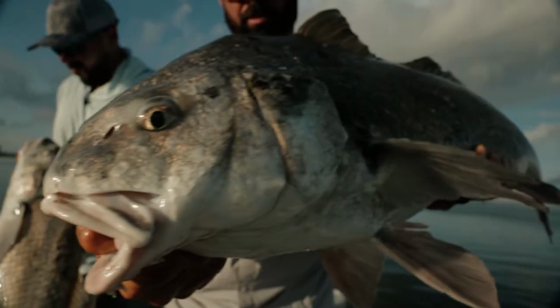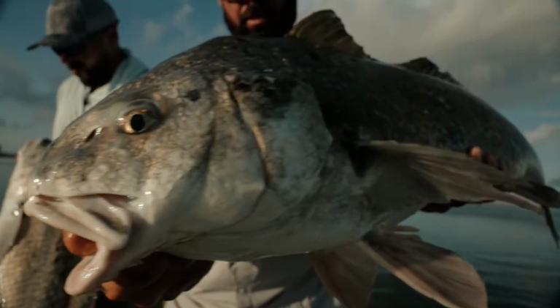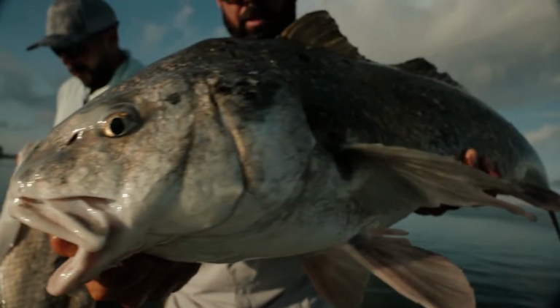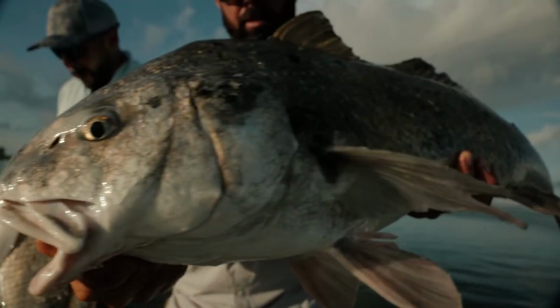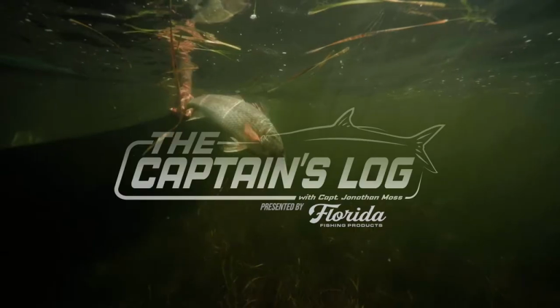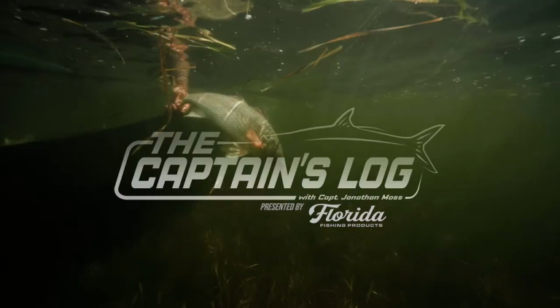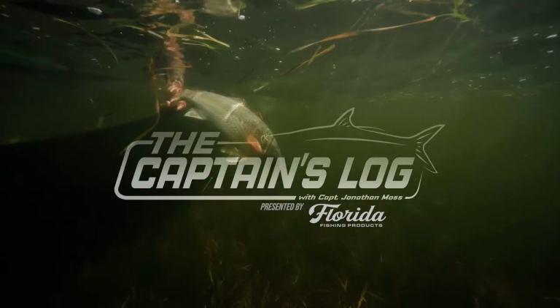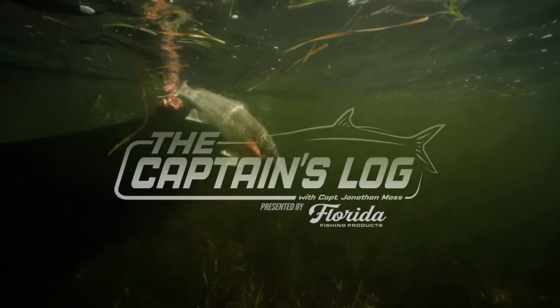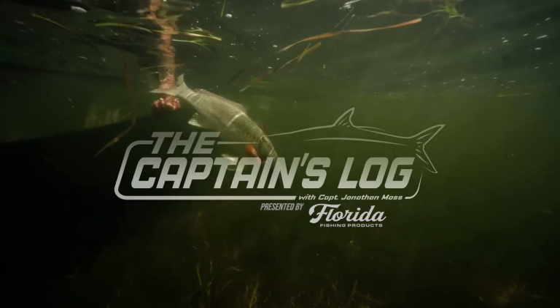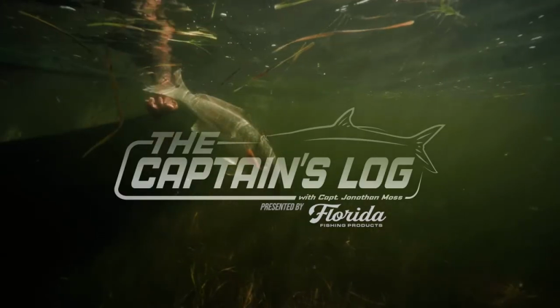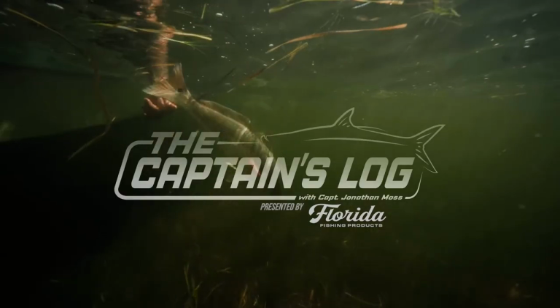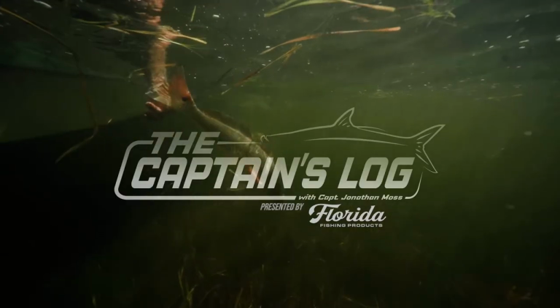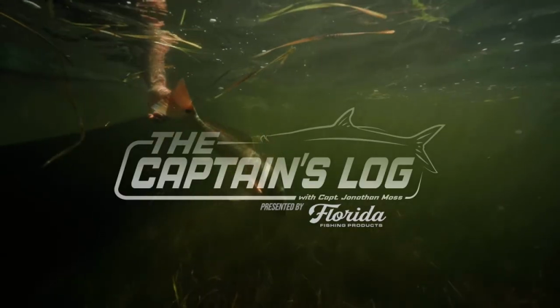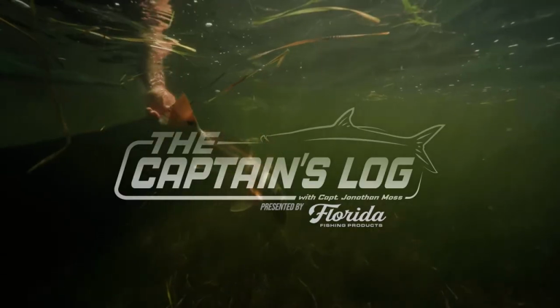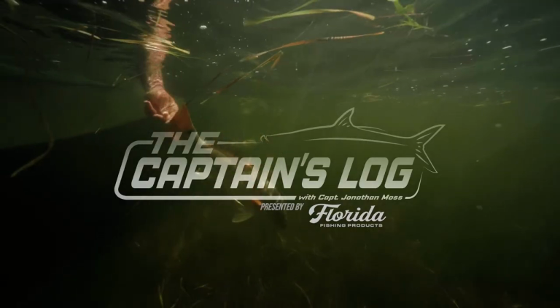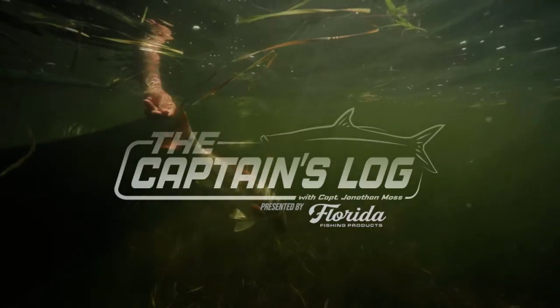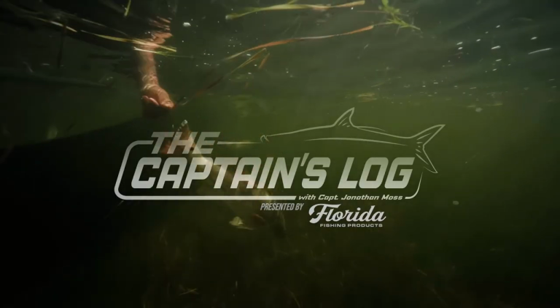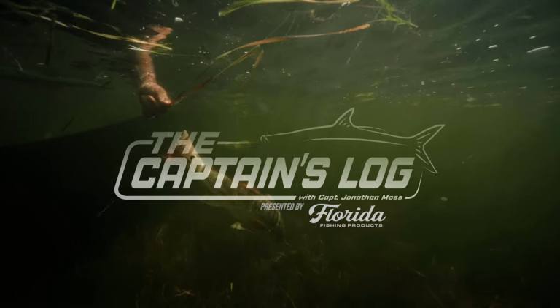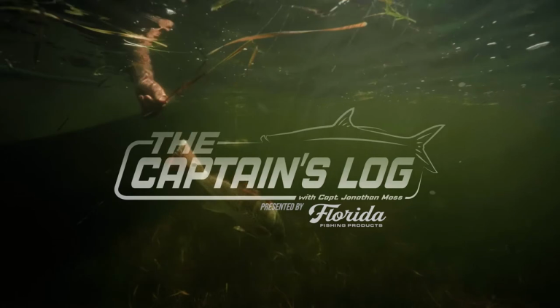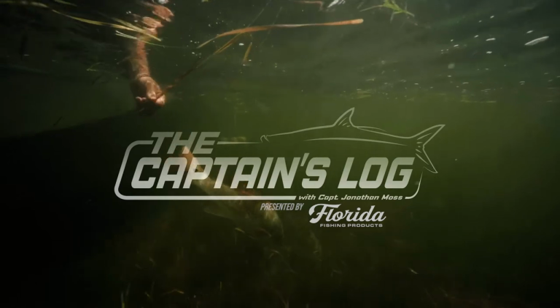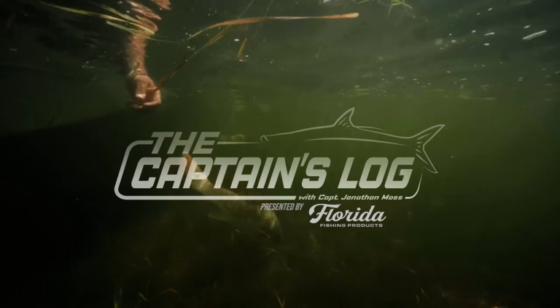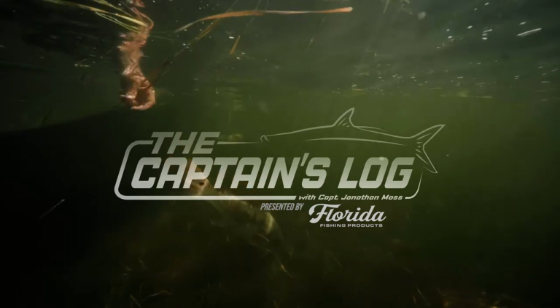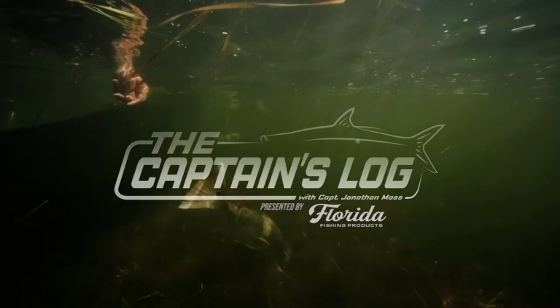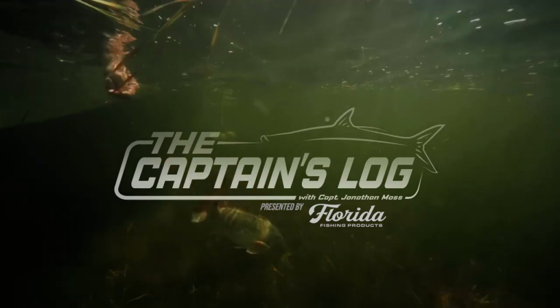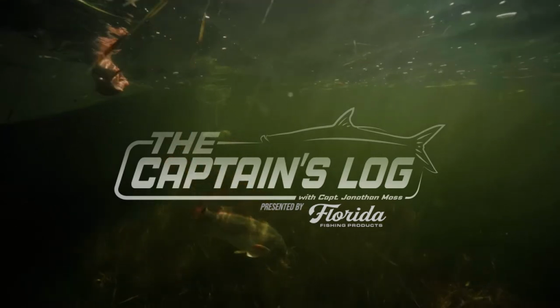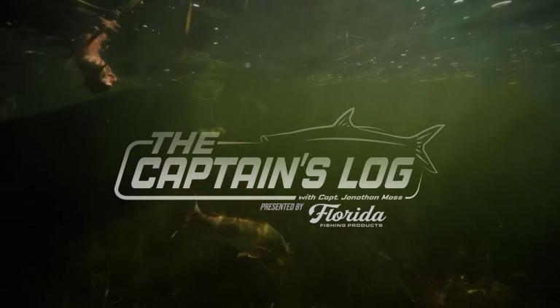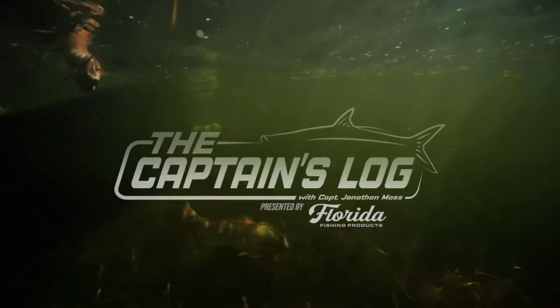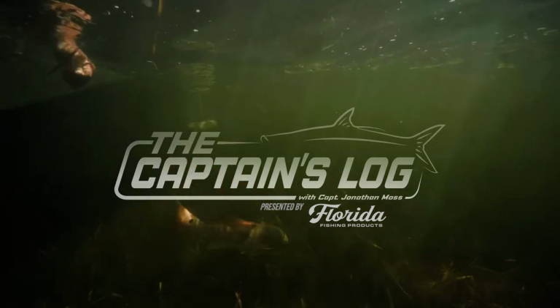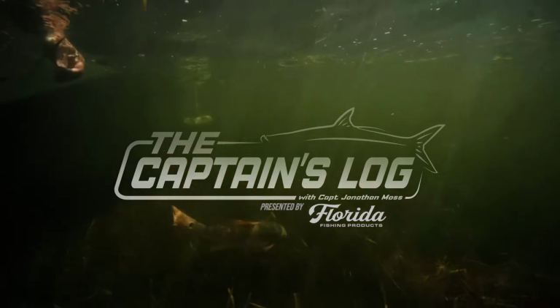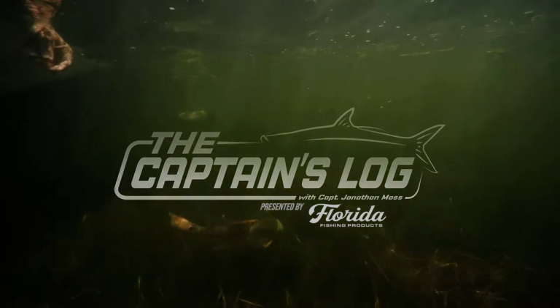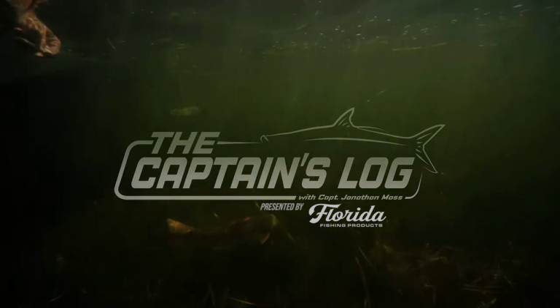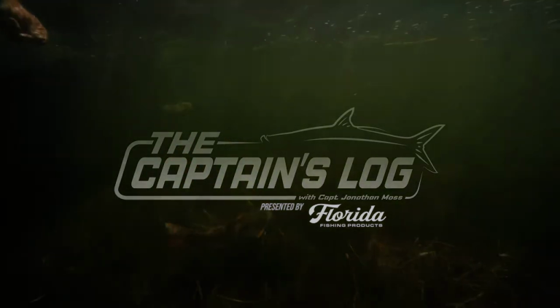The Captain's Log with Captain Jonathan Moss, presented by Florida Fishing Products.